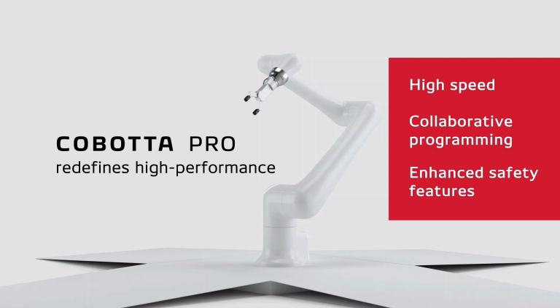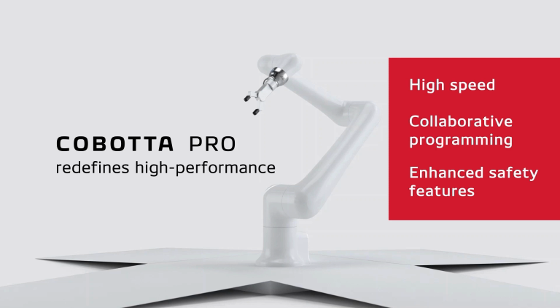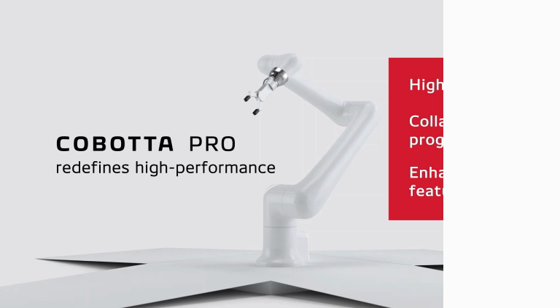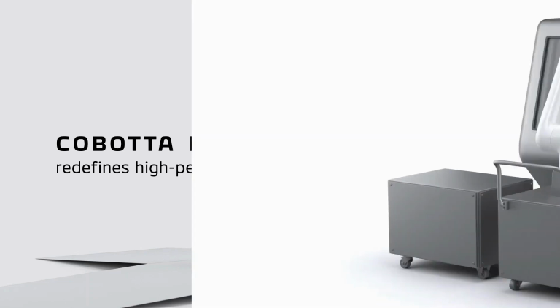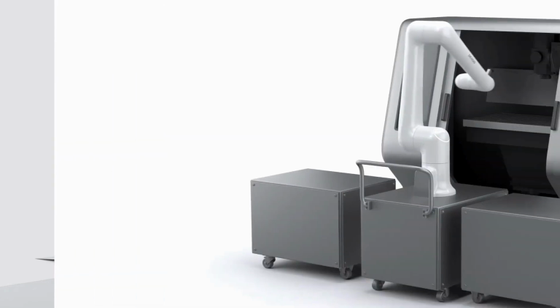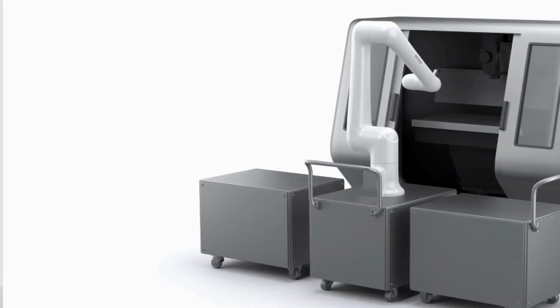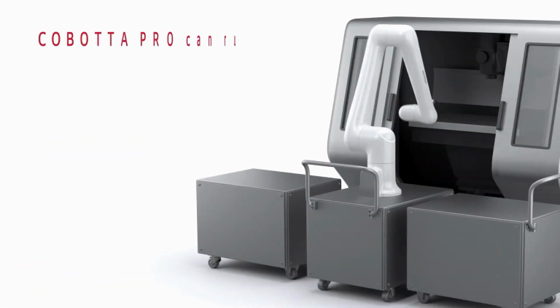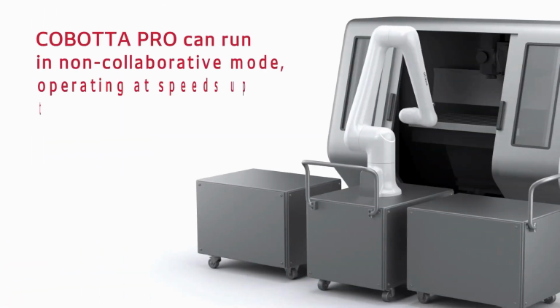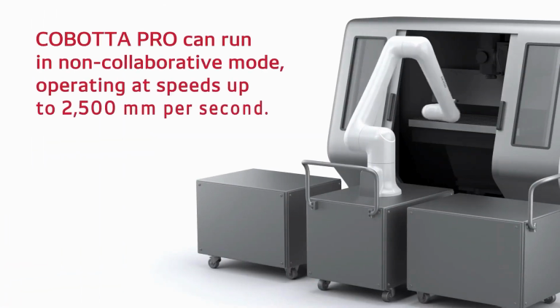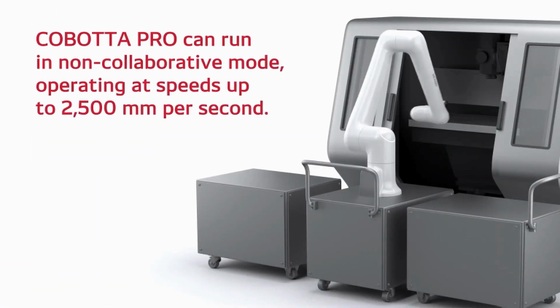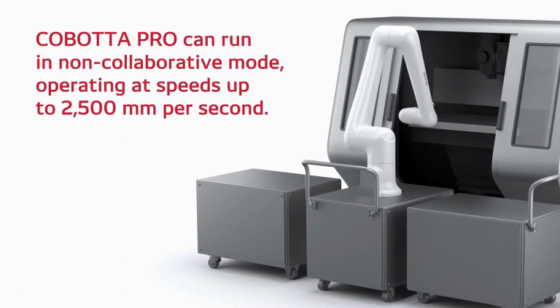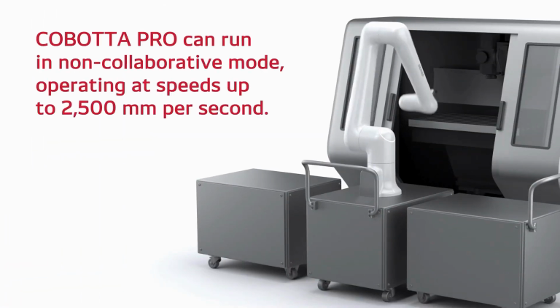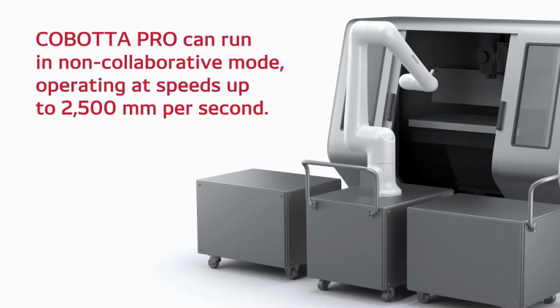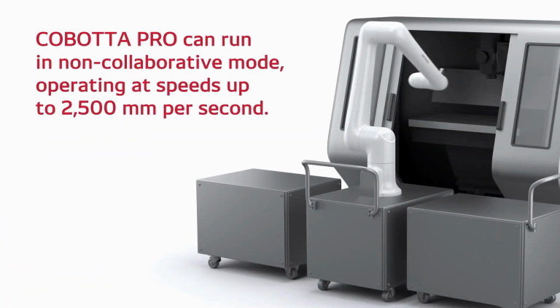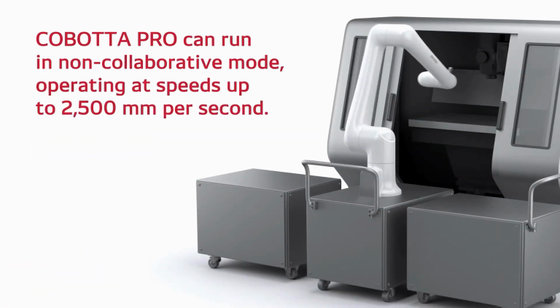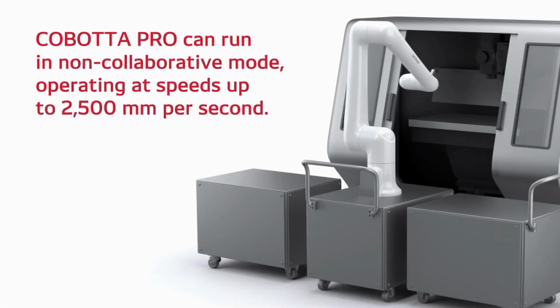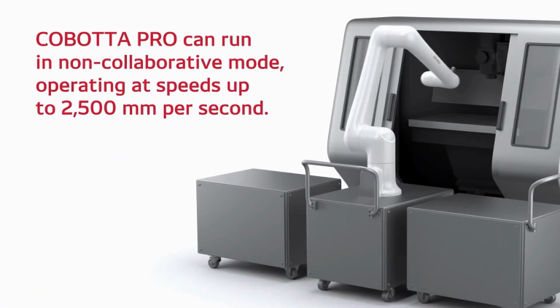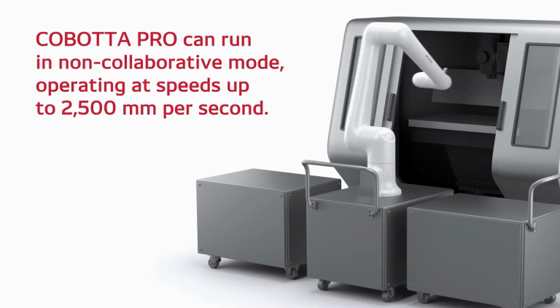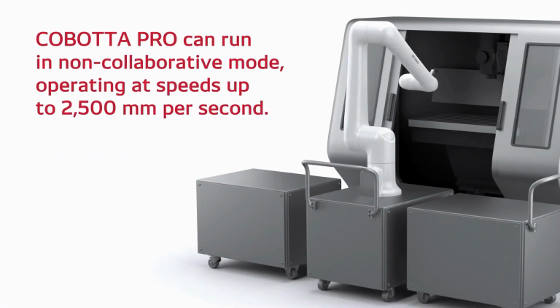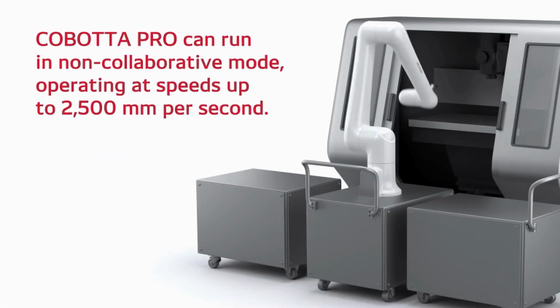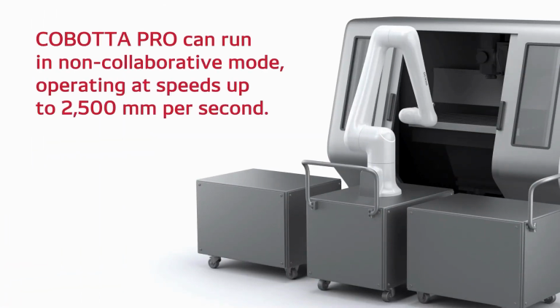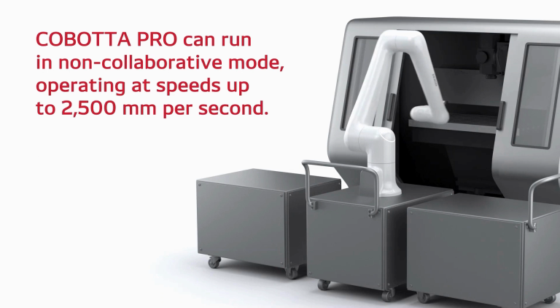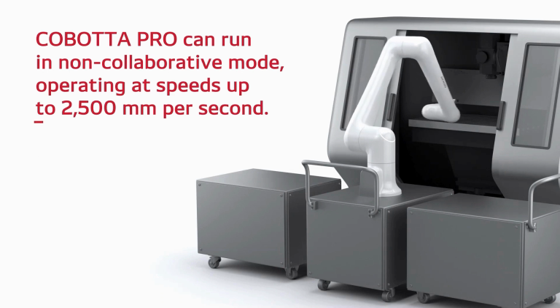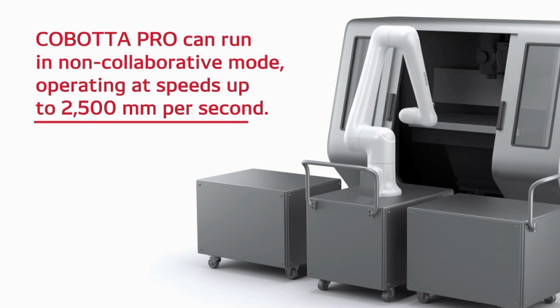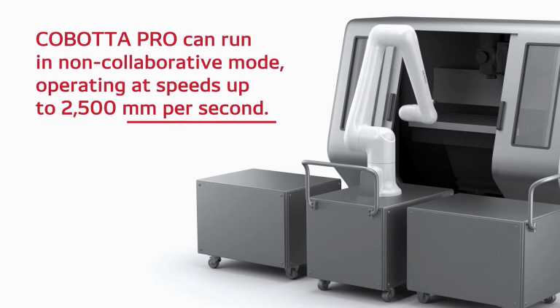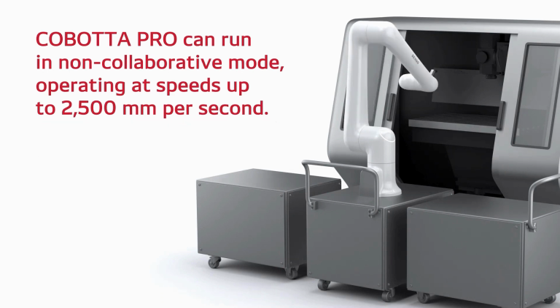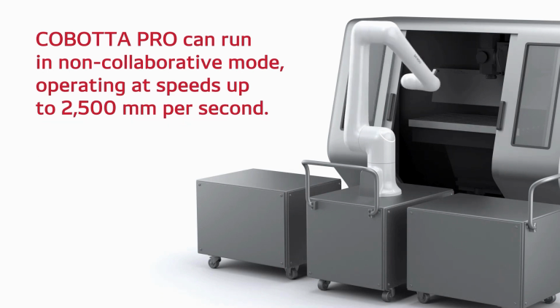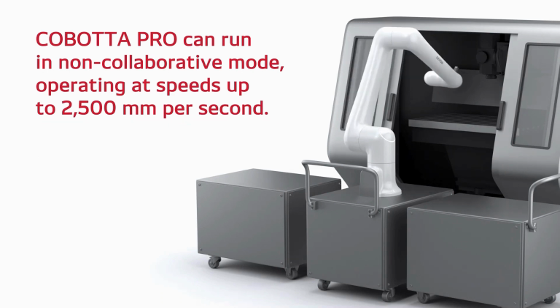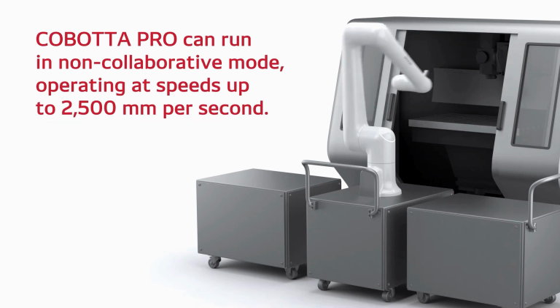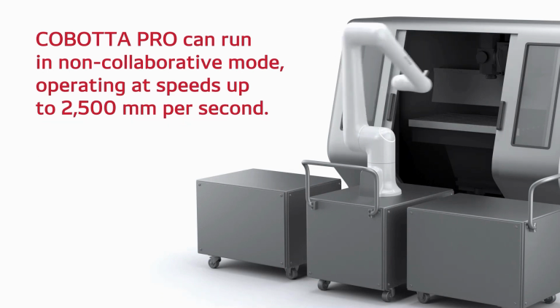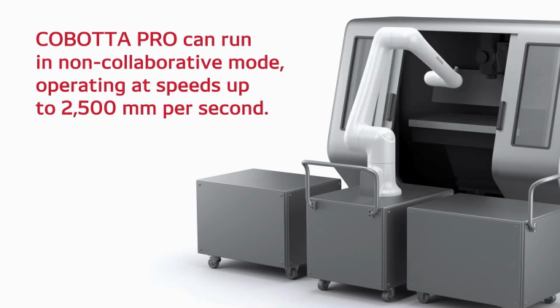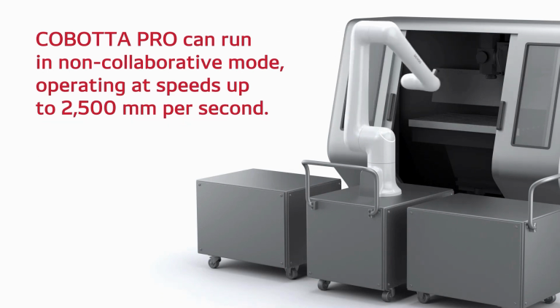When productivity is paramount, Kabata Pro can run in non-collaborative mode, operating at speeds of up to 2,500 mm per second.